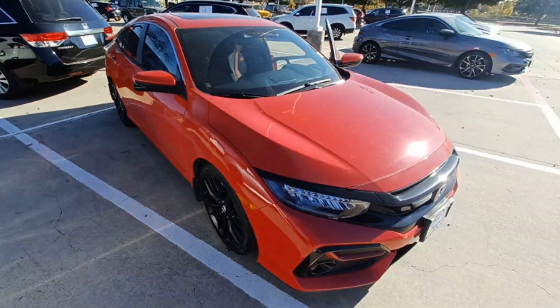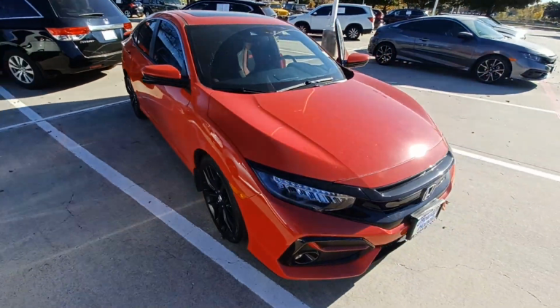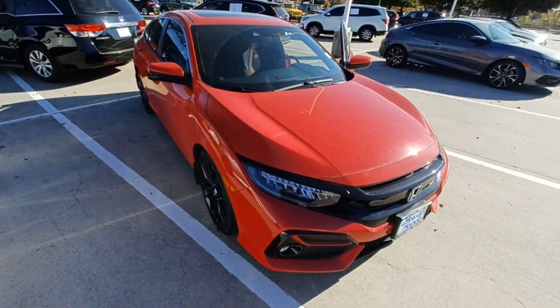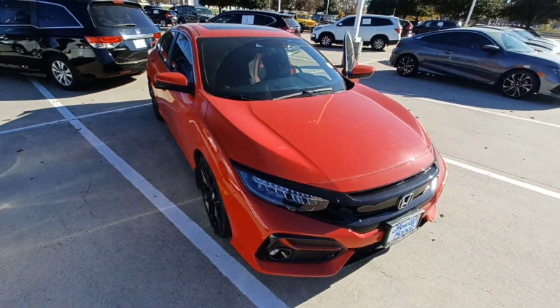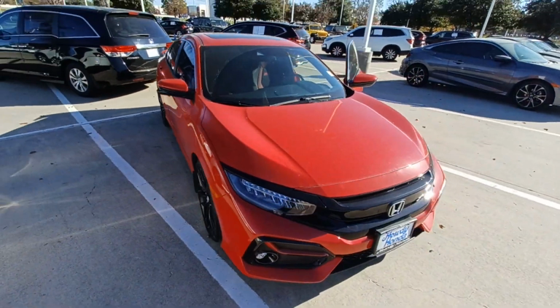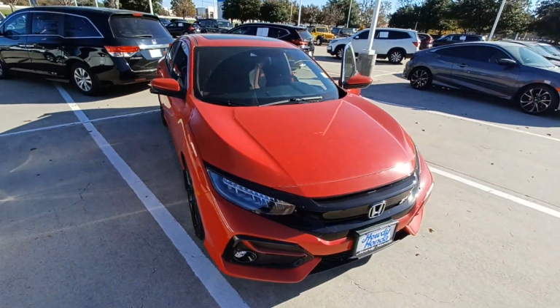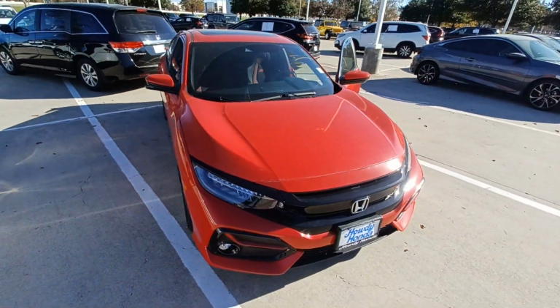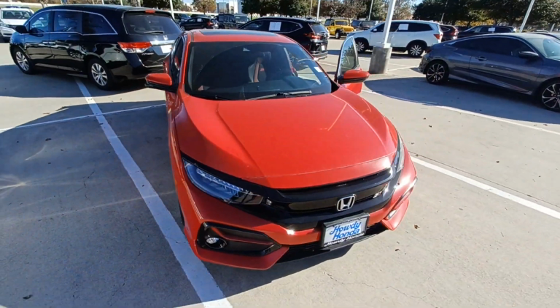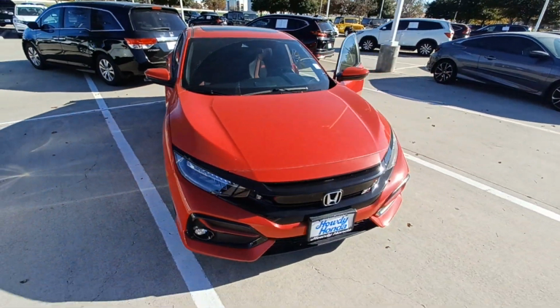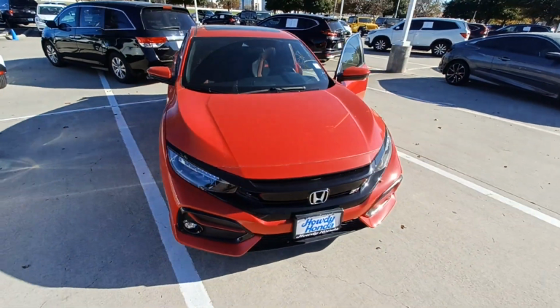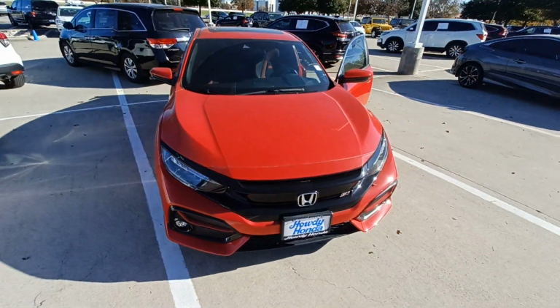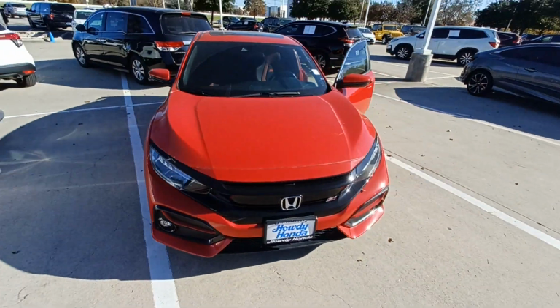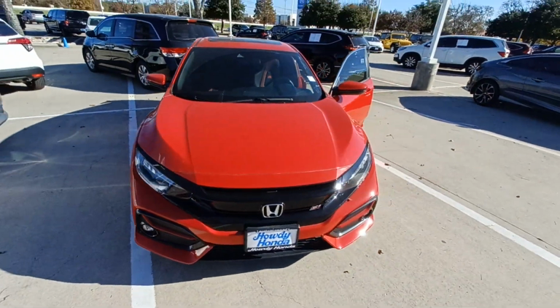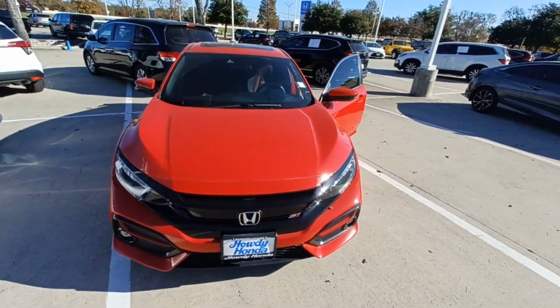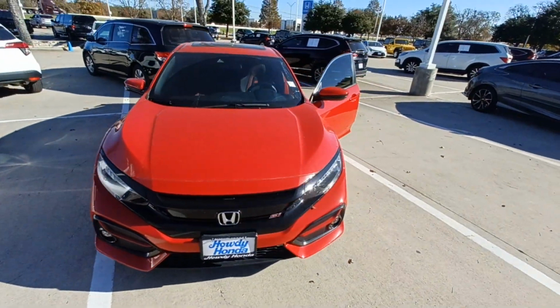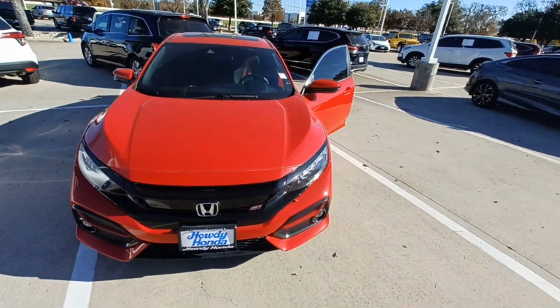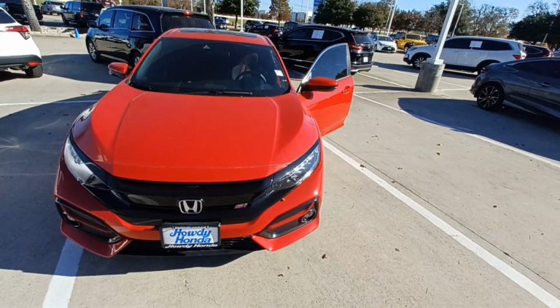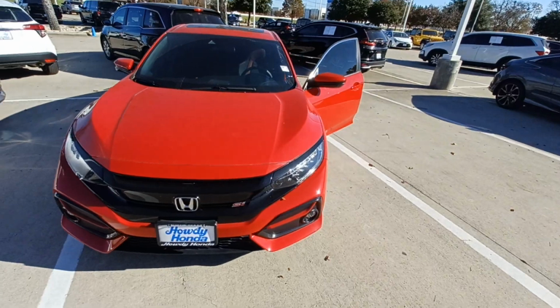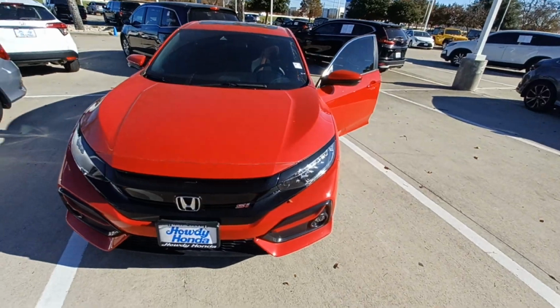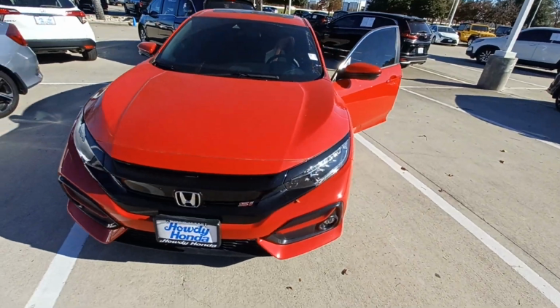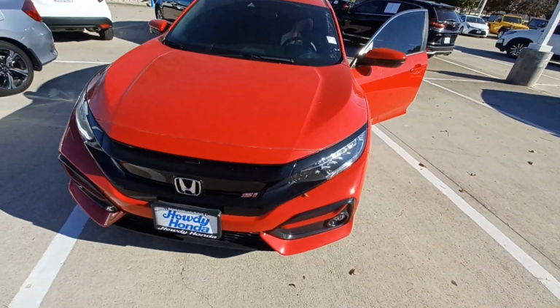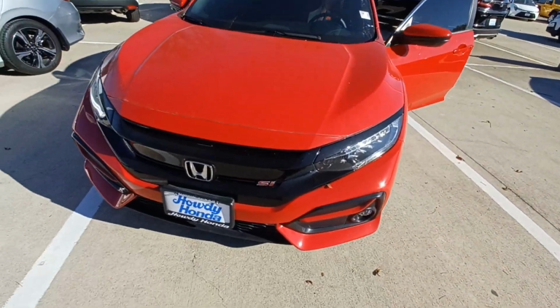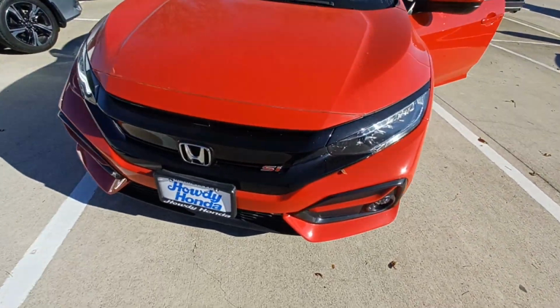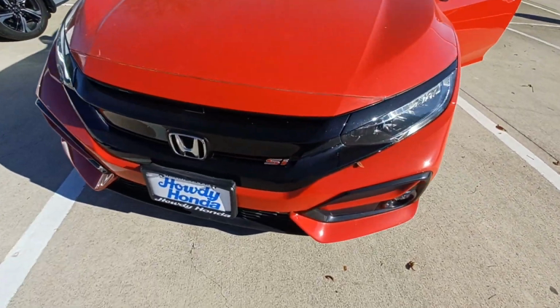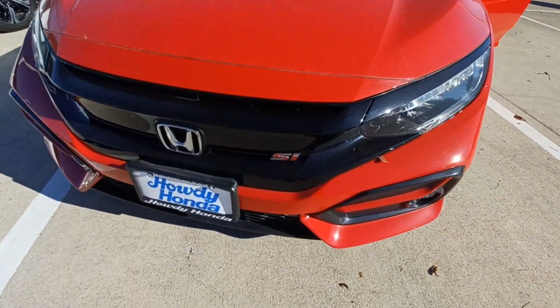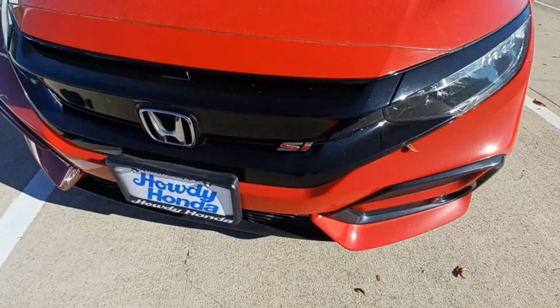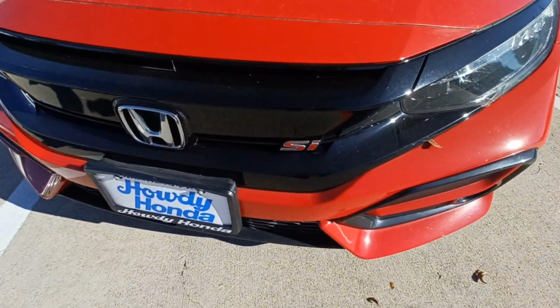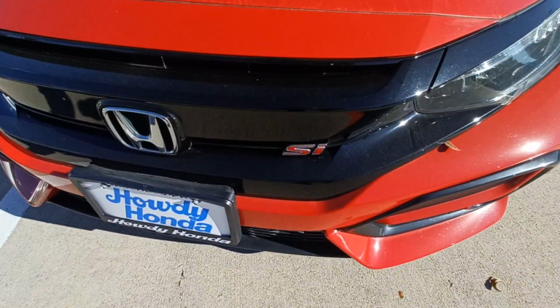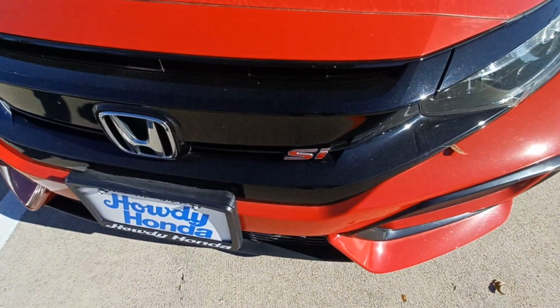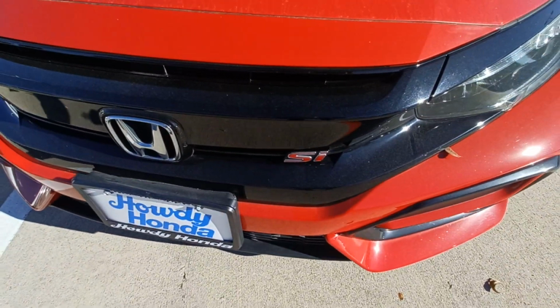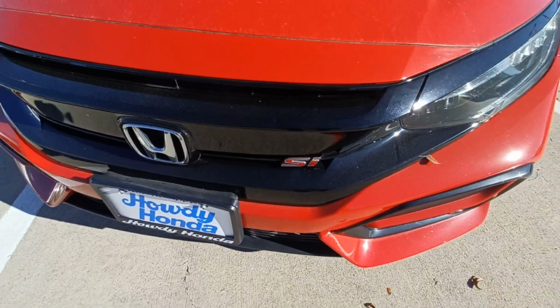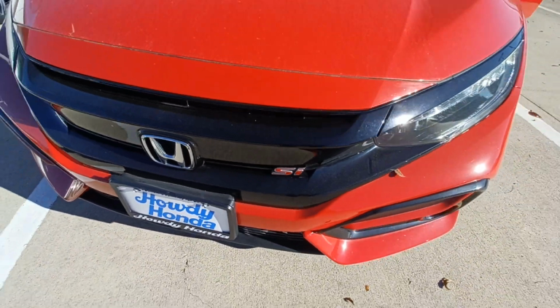That's my 2020 Honda Civic SI, and I'm Jason Dunn here at Howdy Honda.